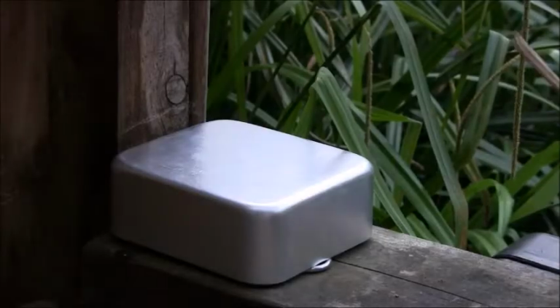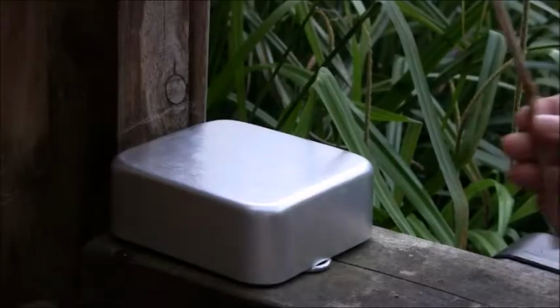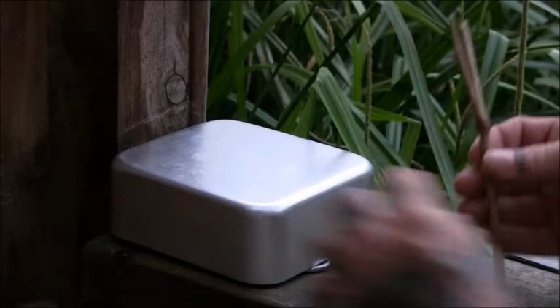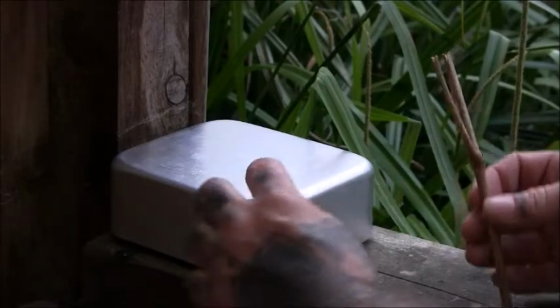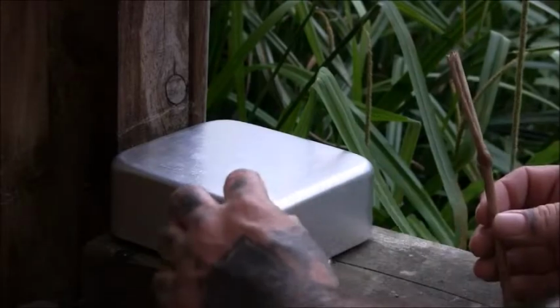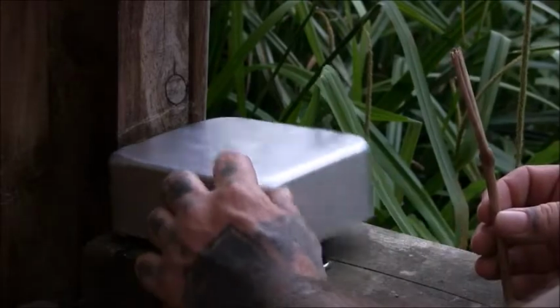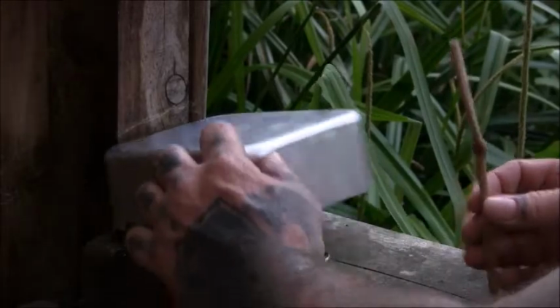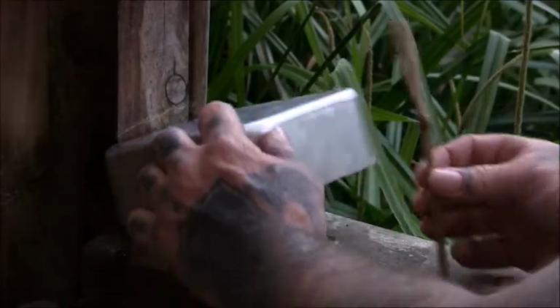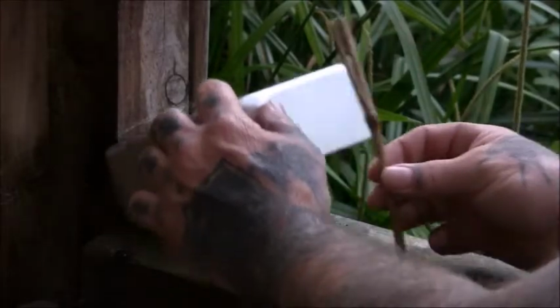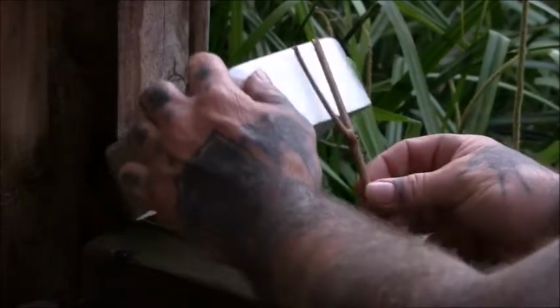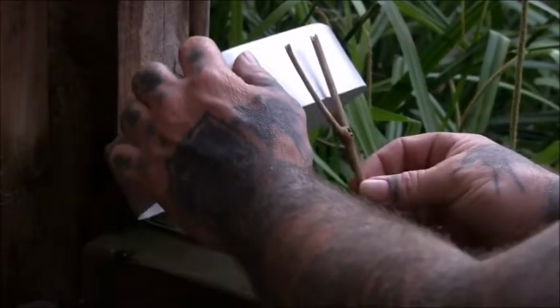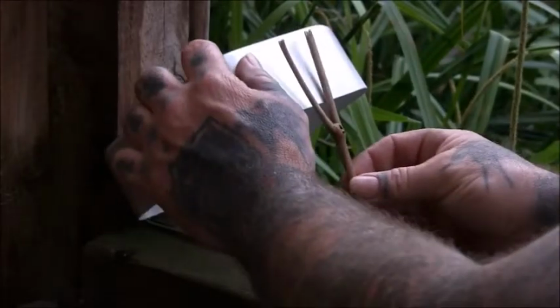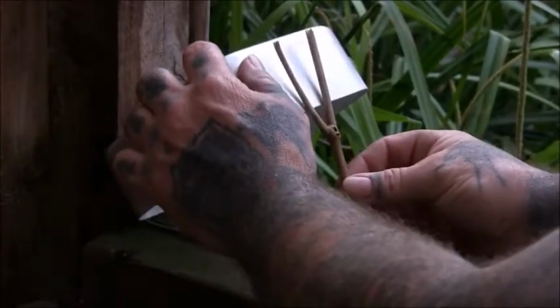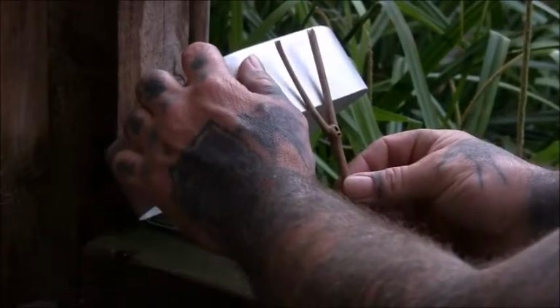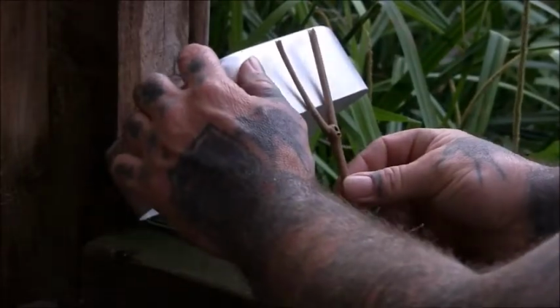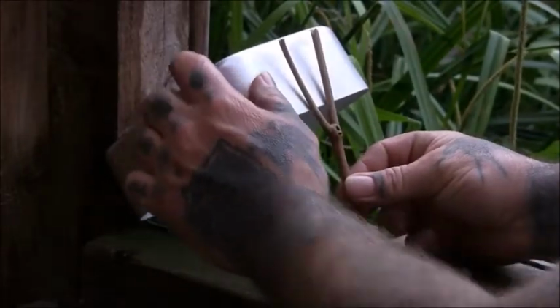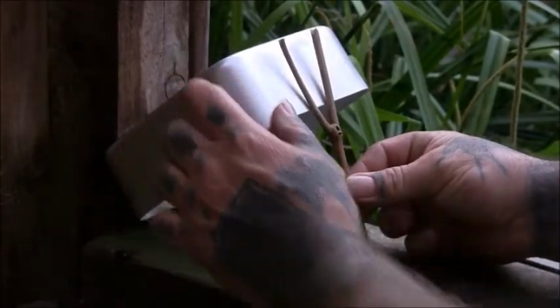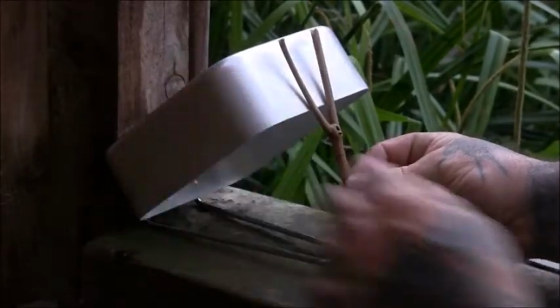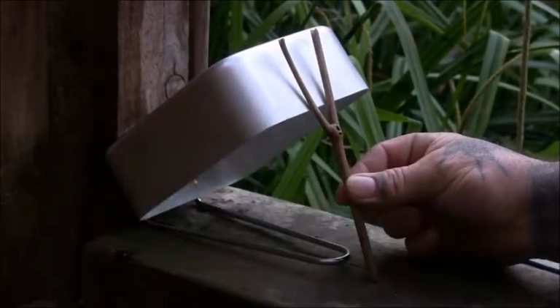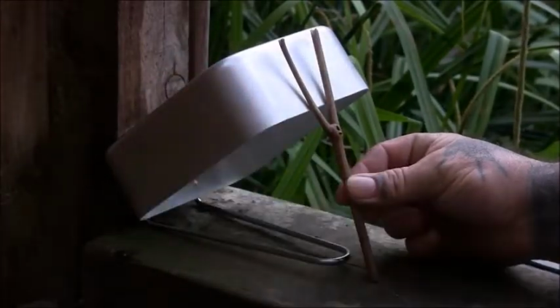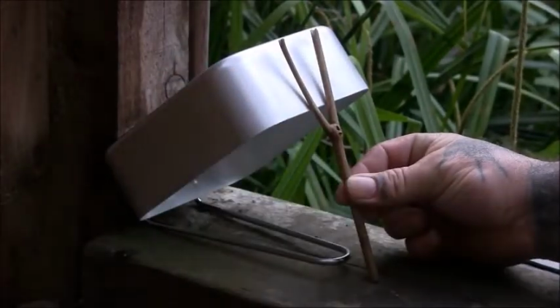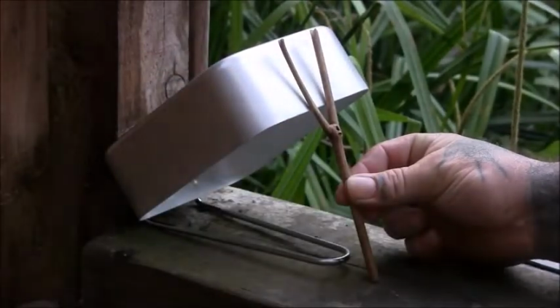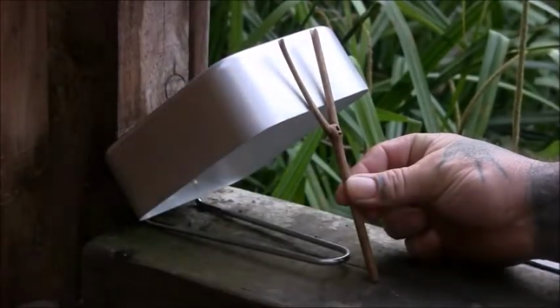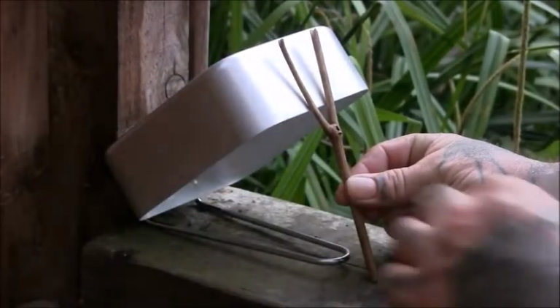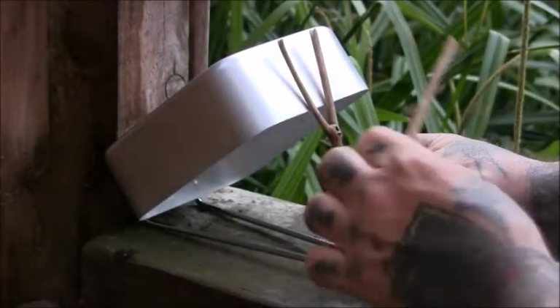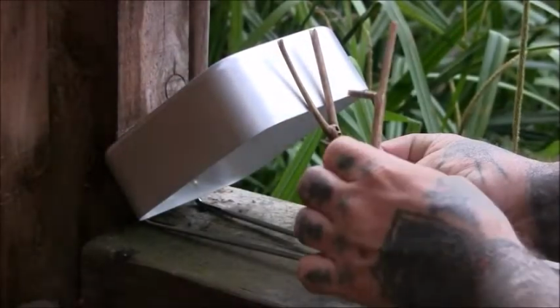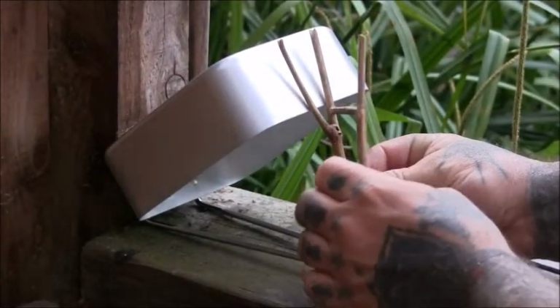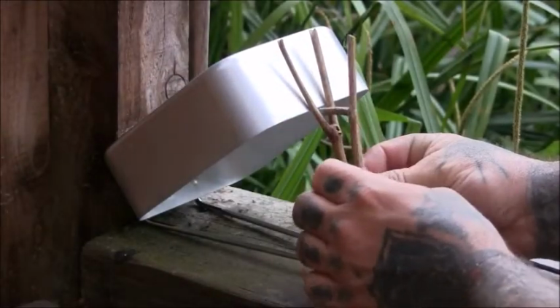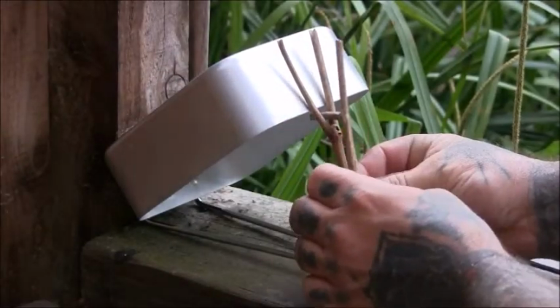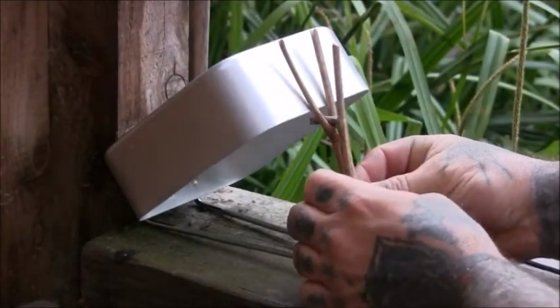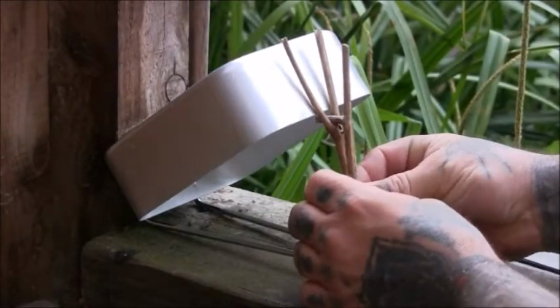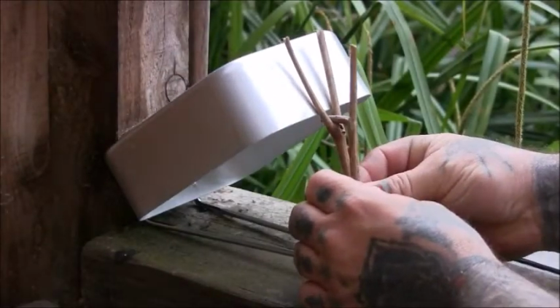I'm going to go ahead and put the lid on it, and put it in the middle of the lid.